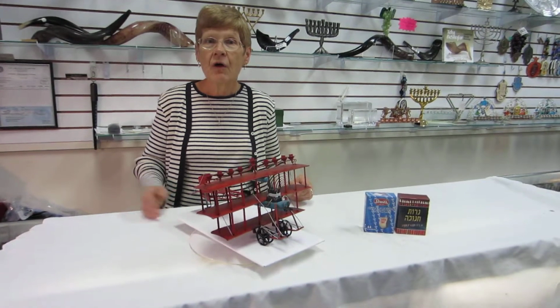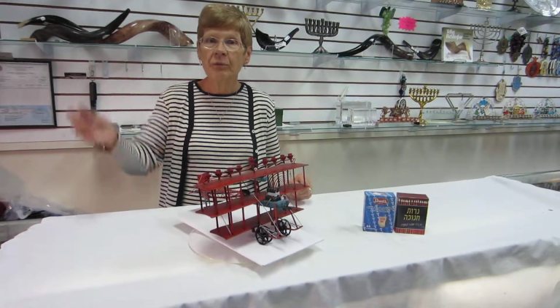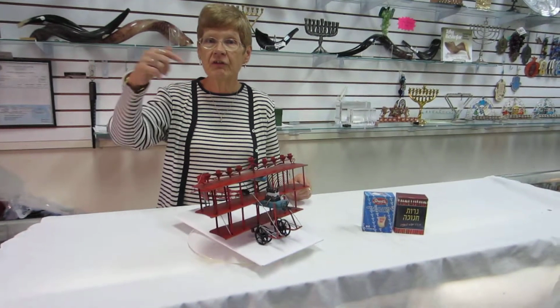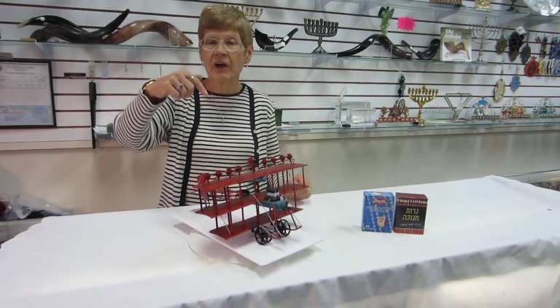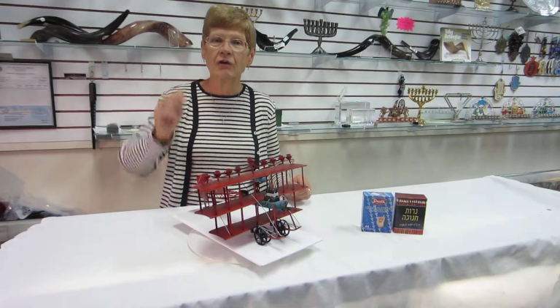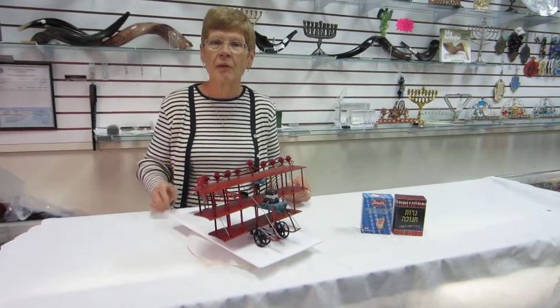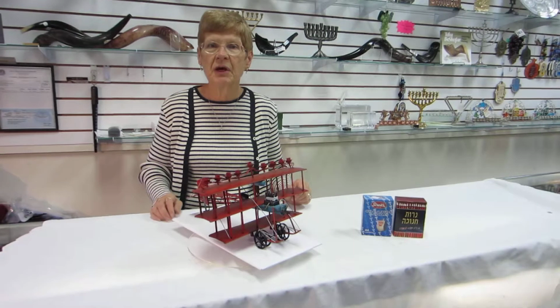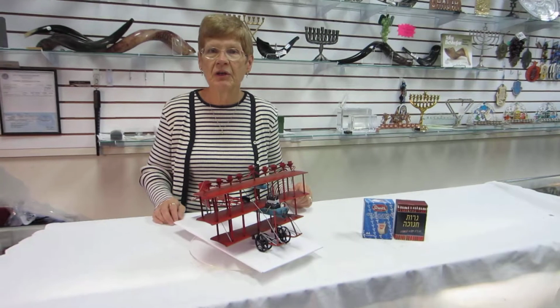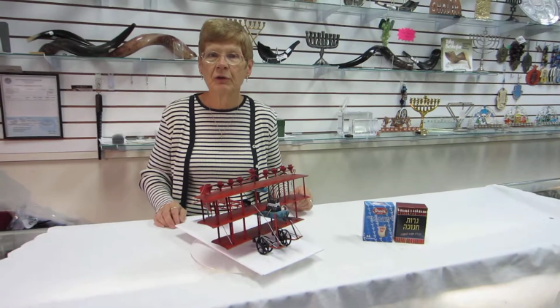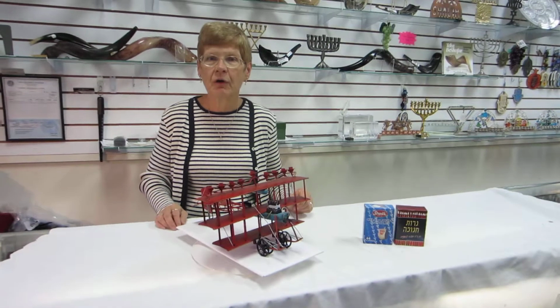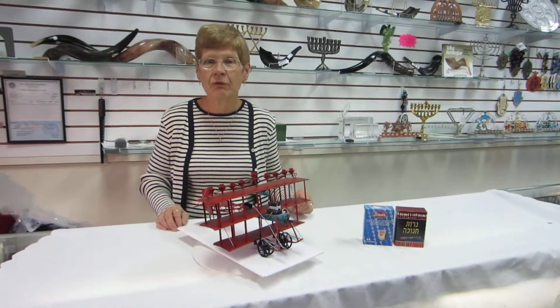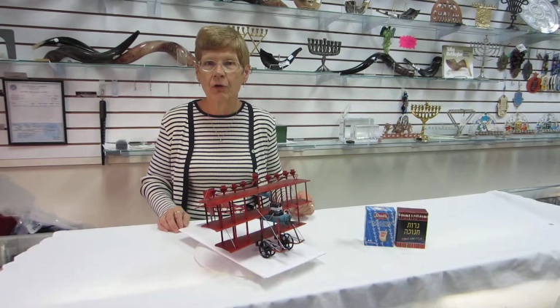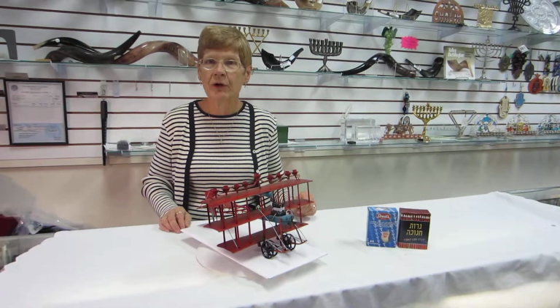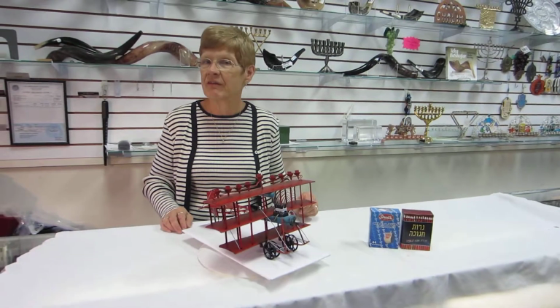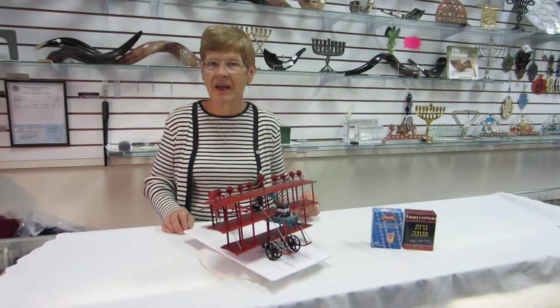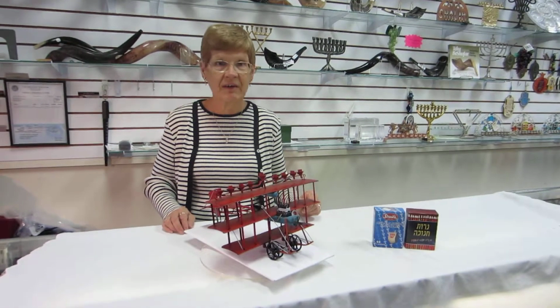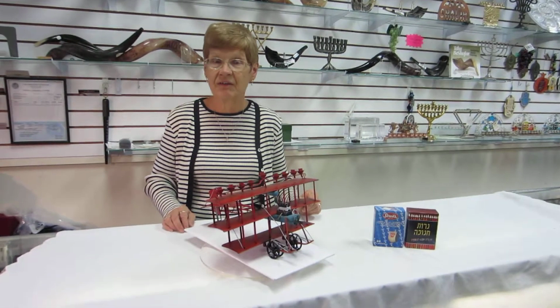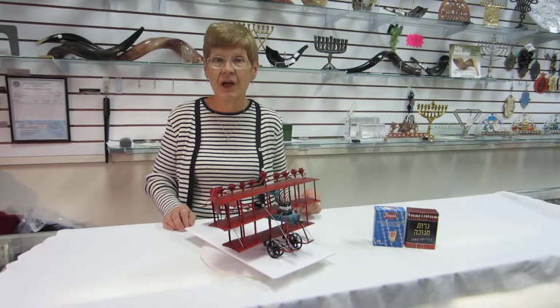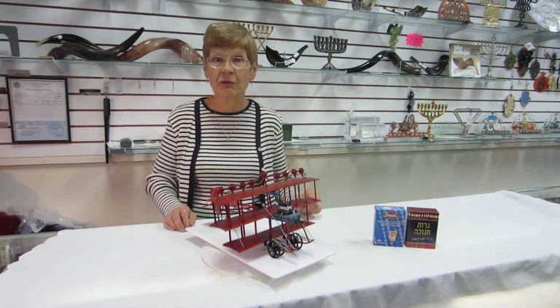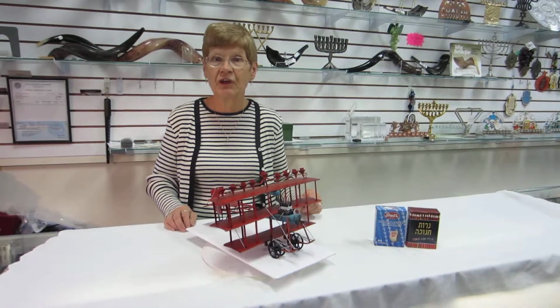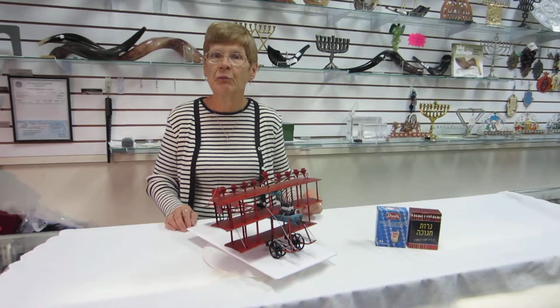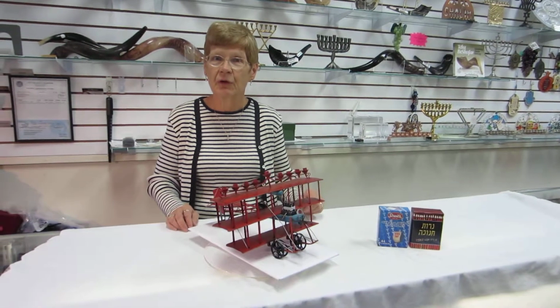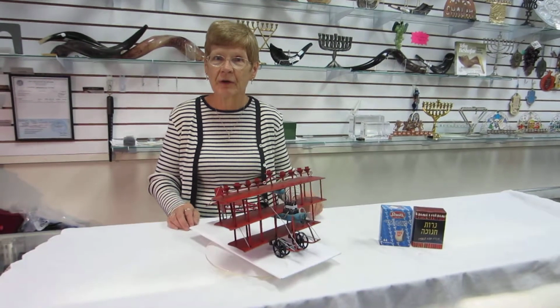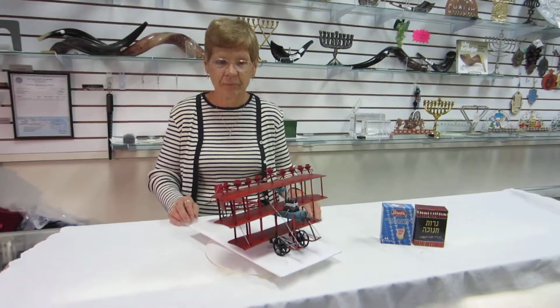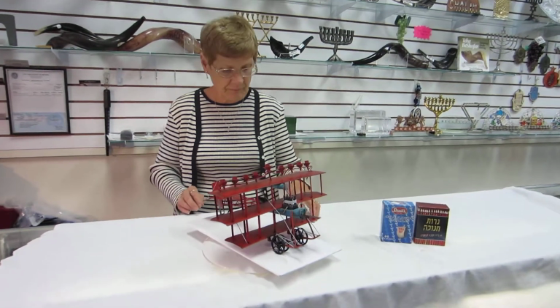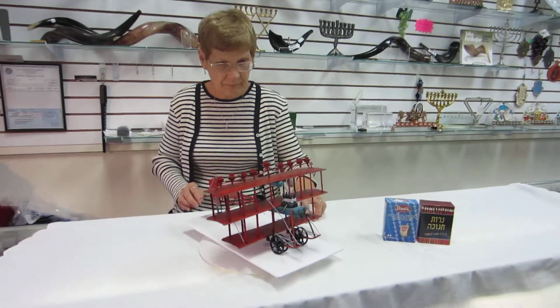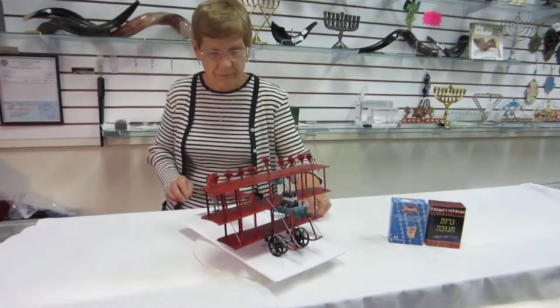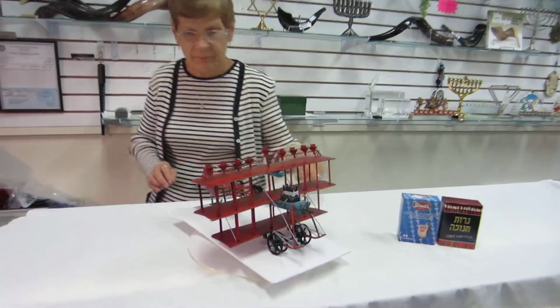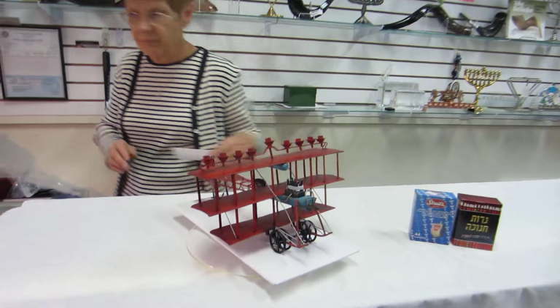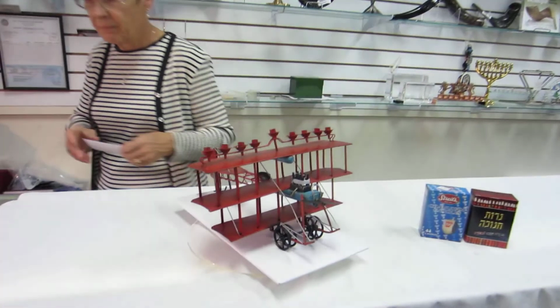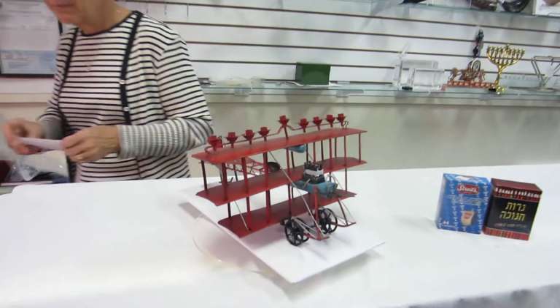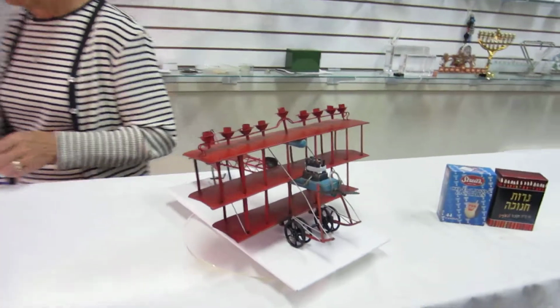Or please check our drop-down menu below for ordering the fantastic flying machine menorah.